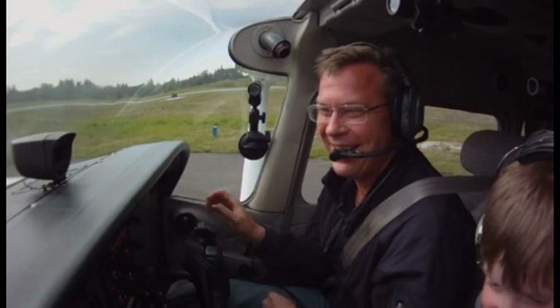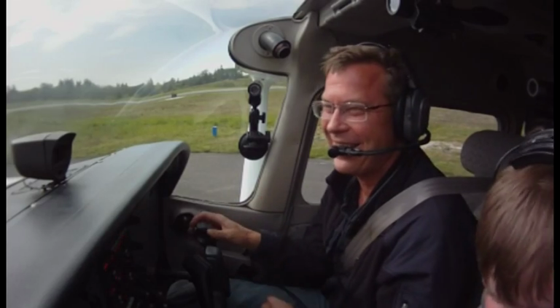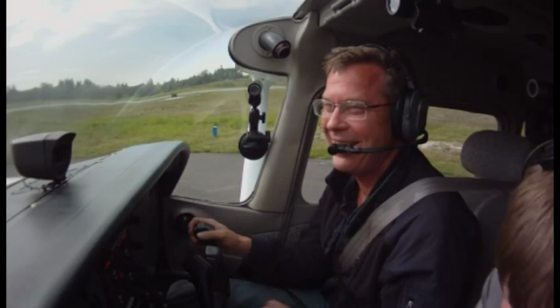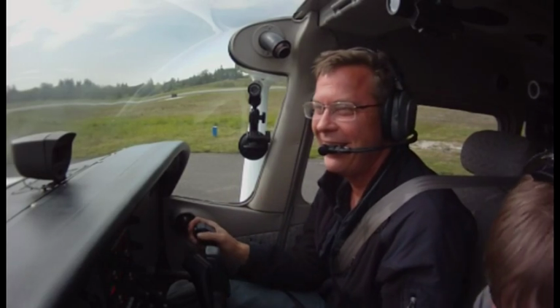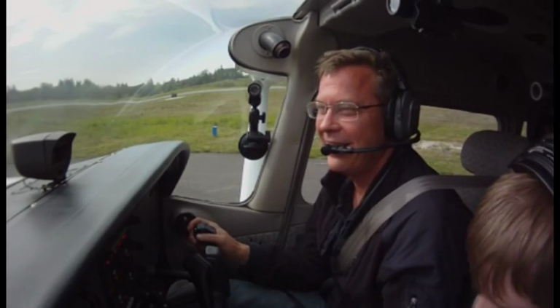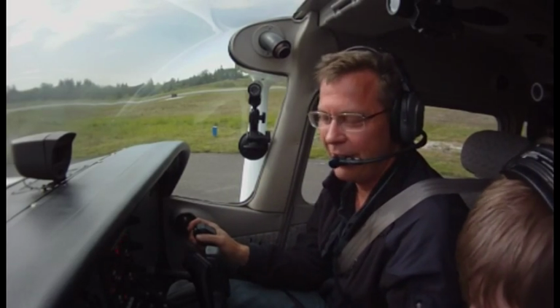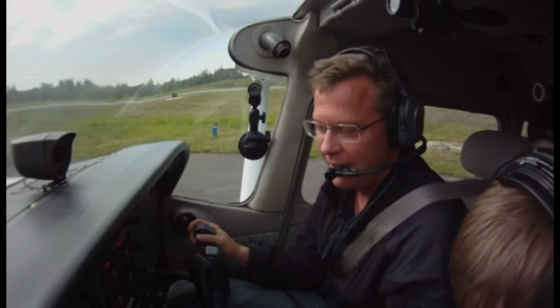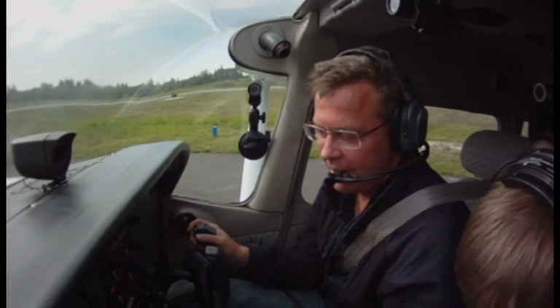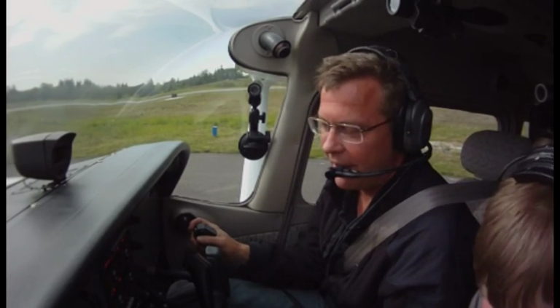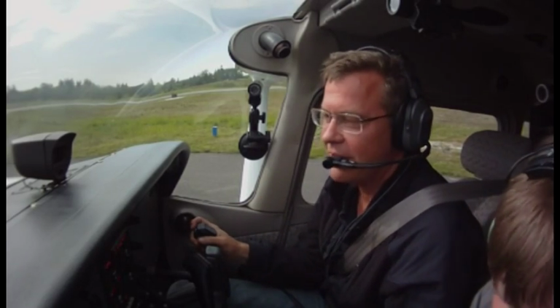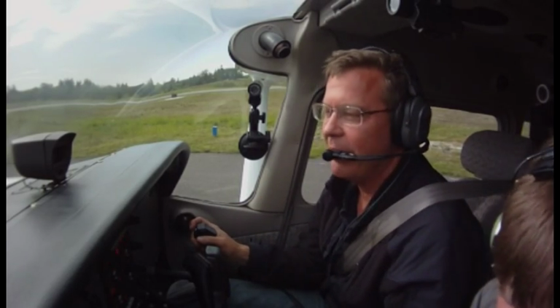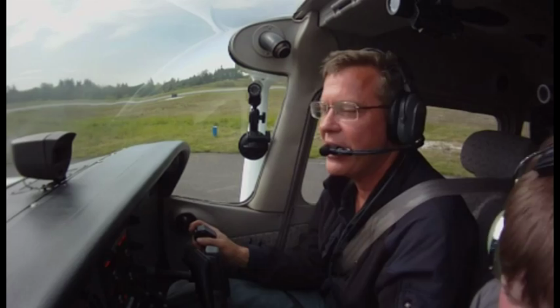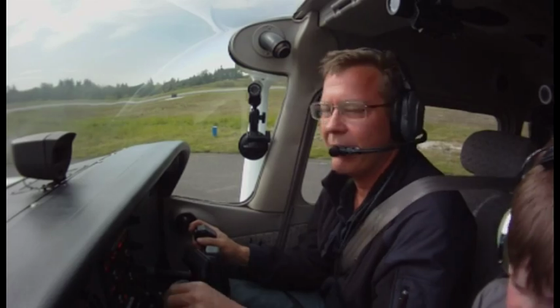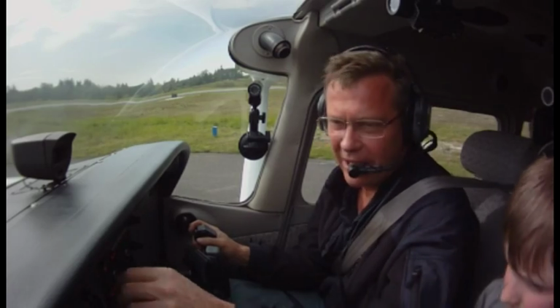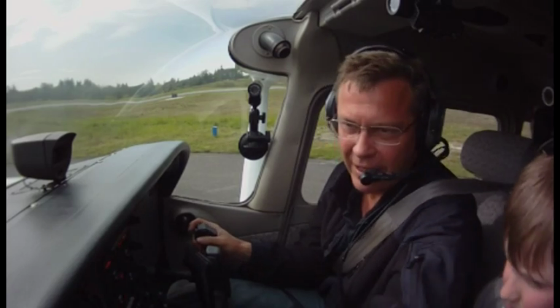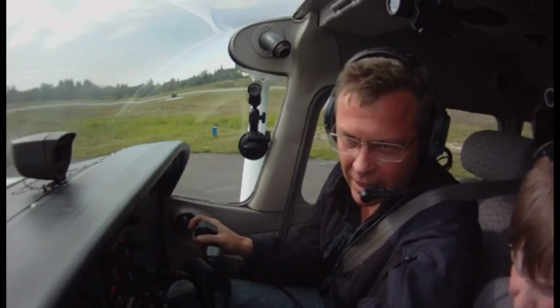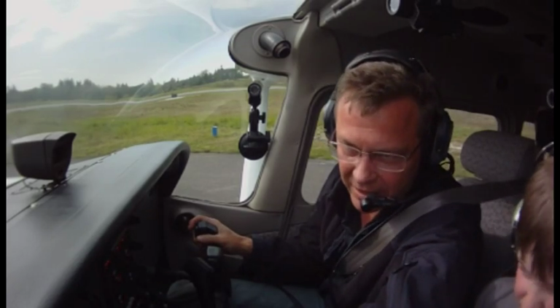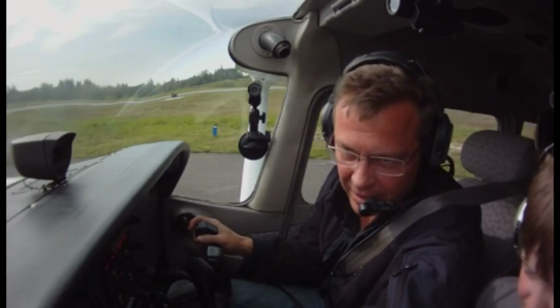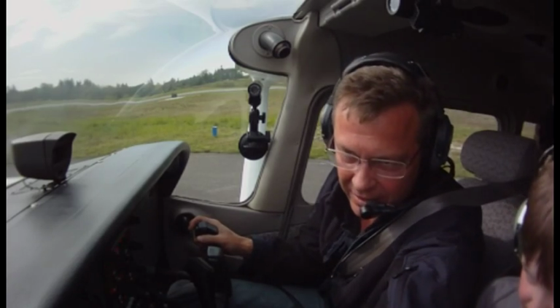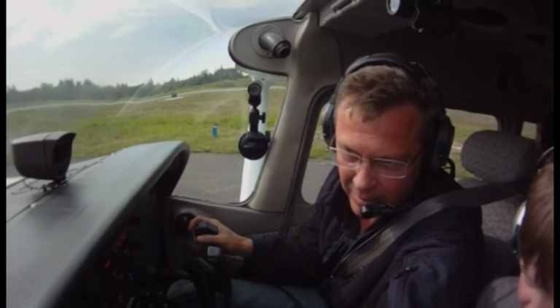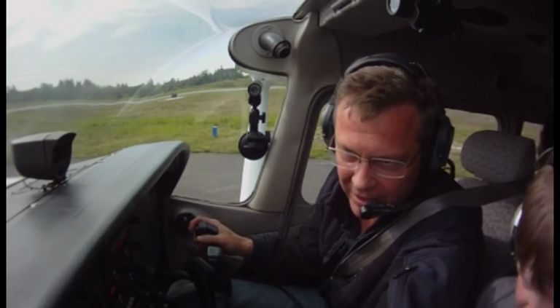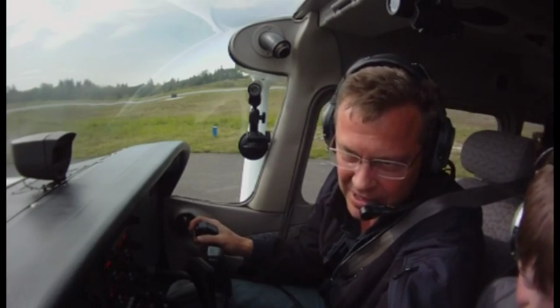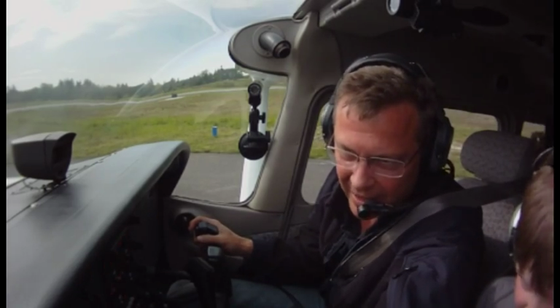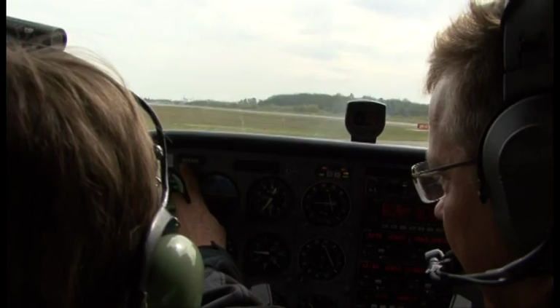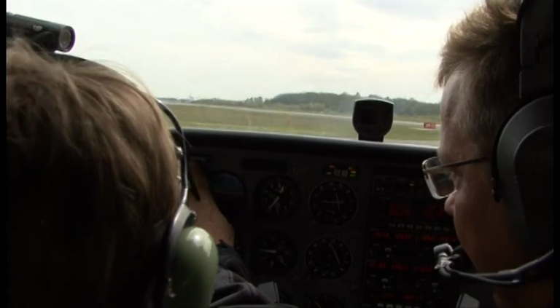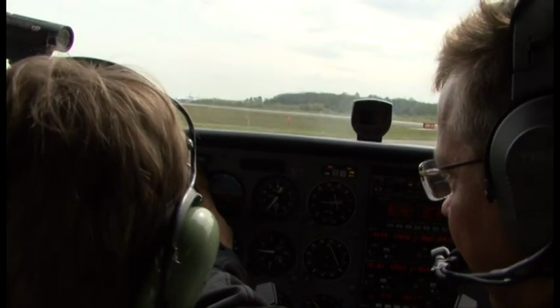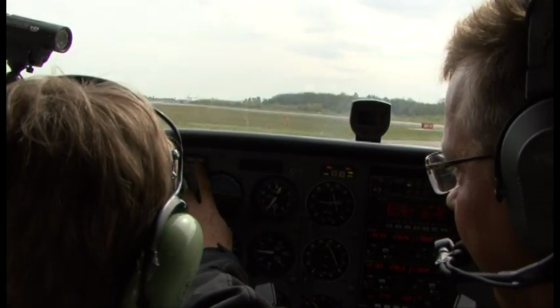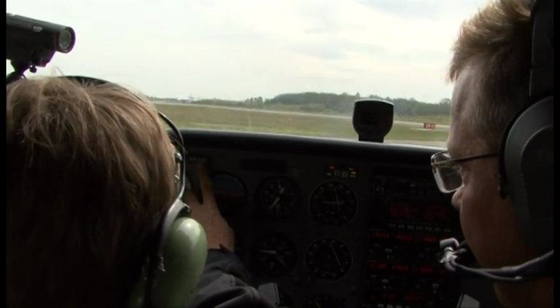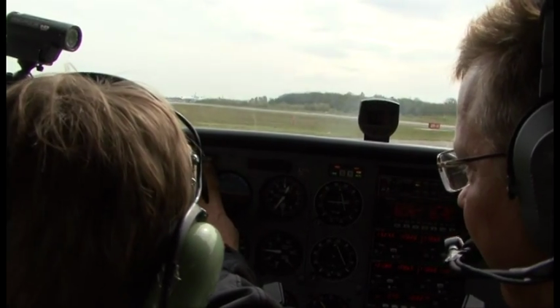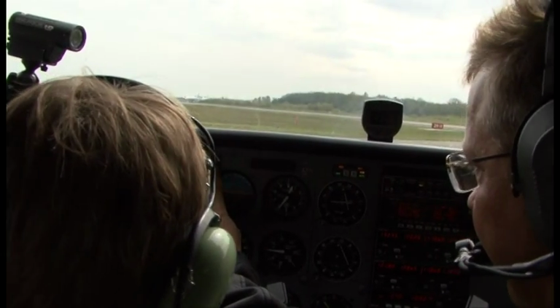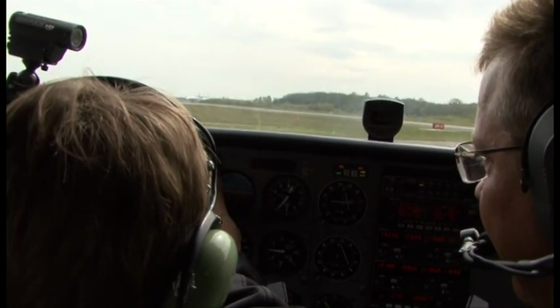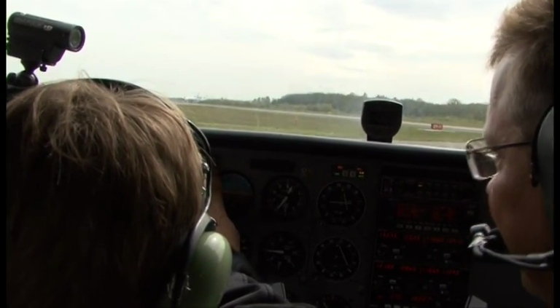You got that? Yep. All right, let's give him a shout. By the way, our airplane number is 9533 Delta.